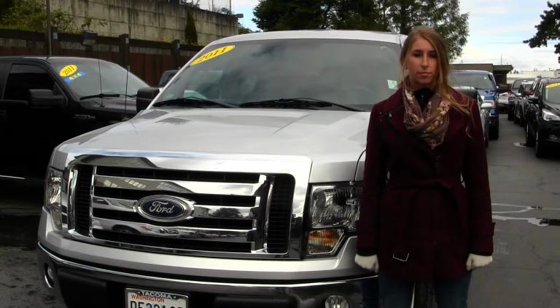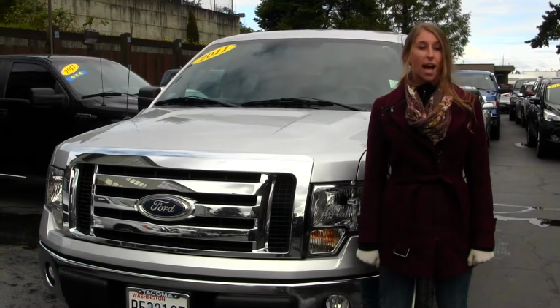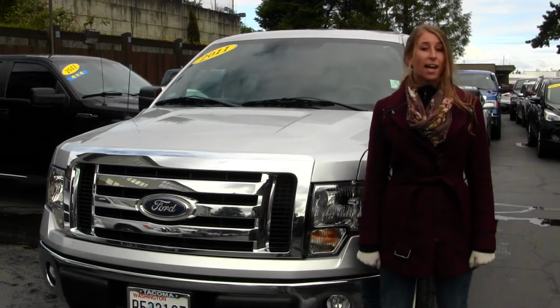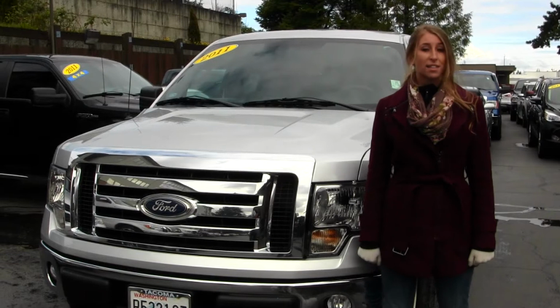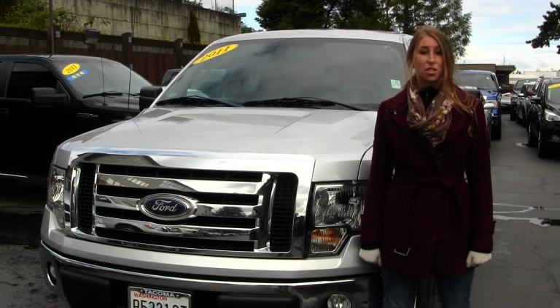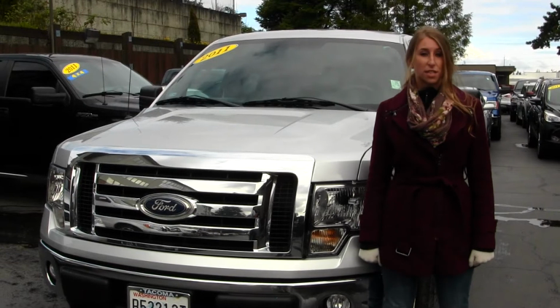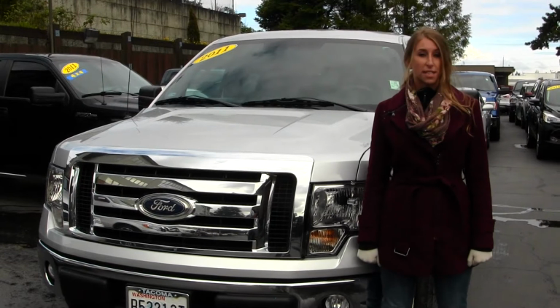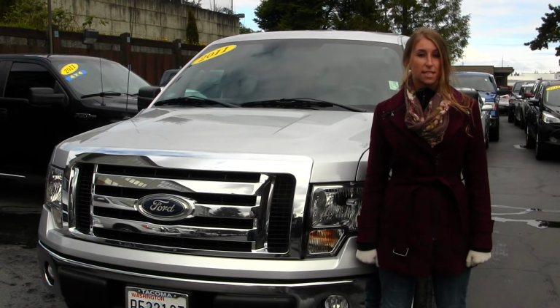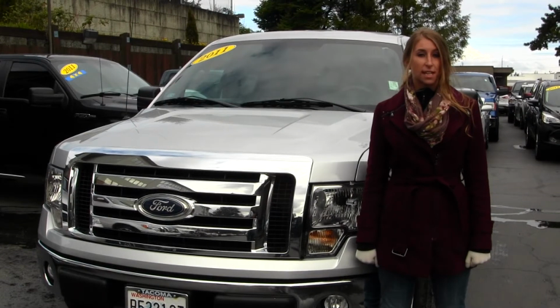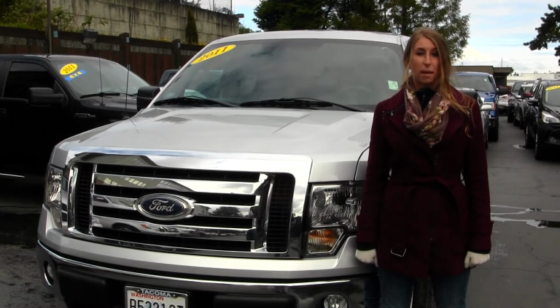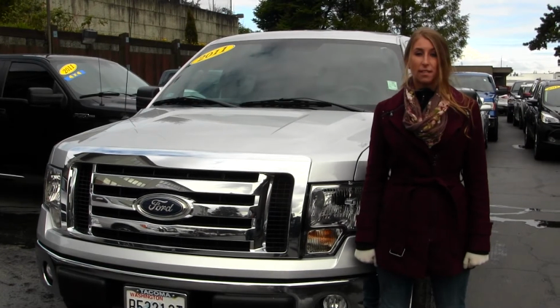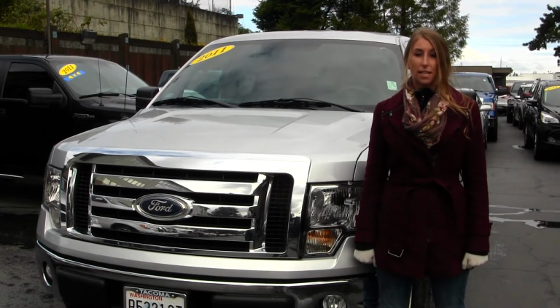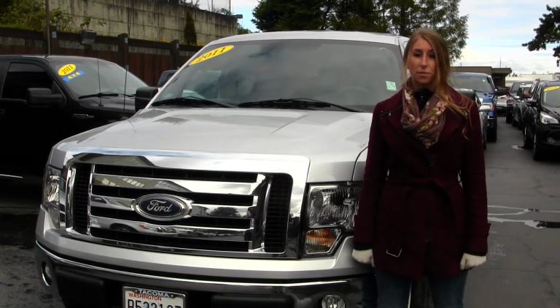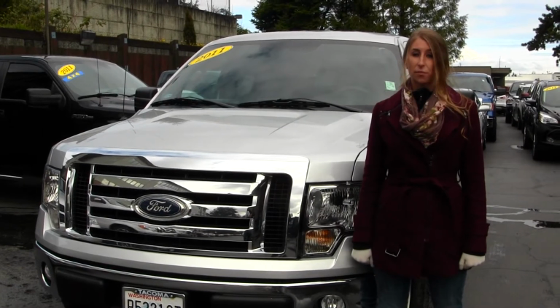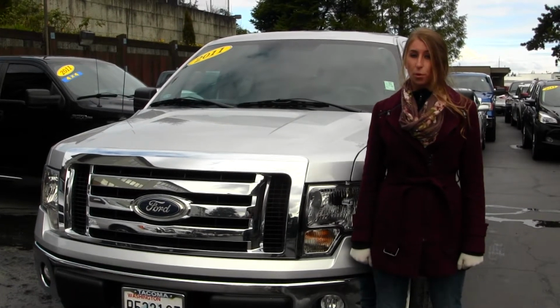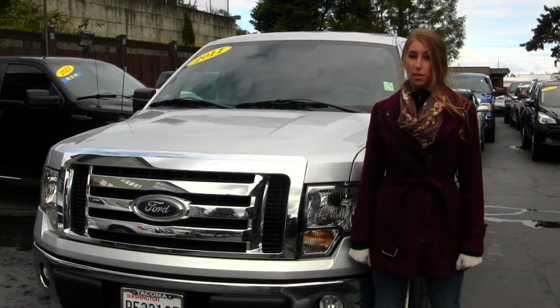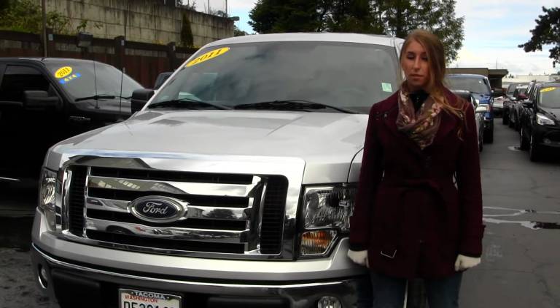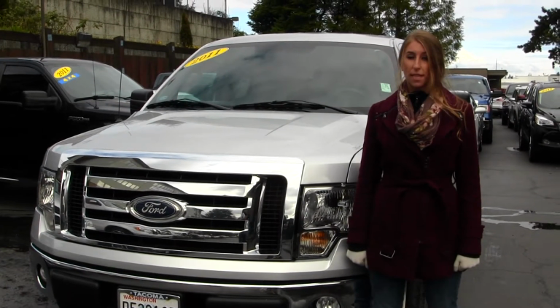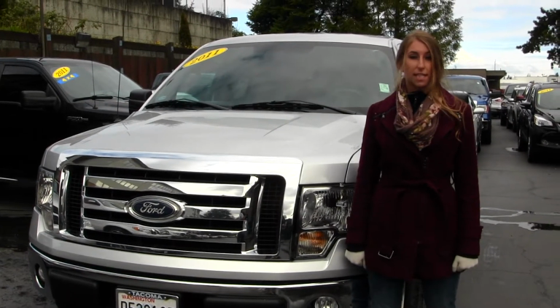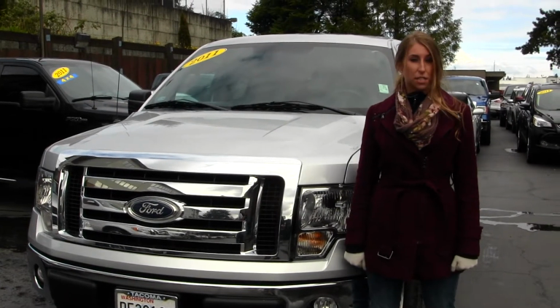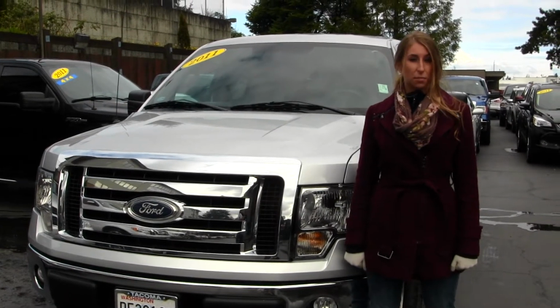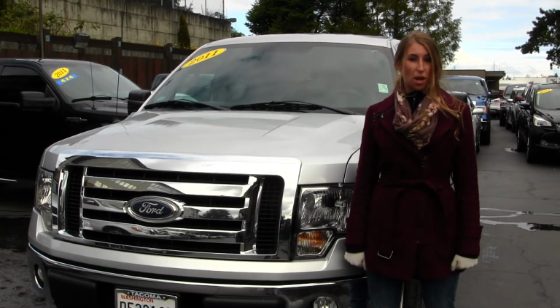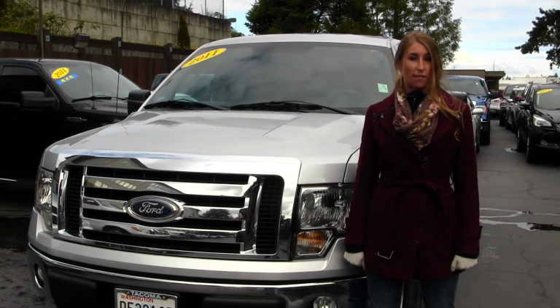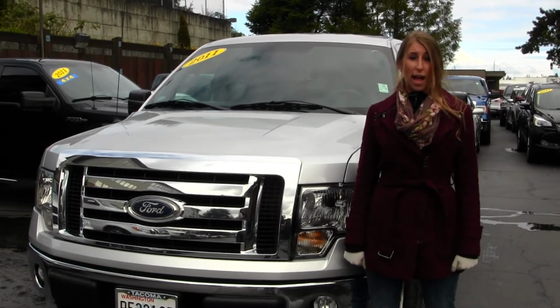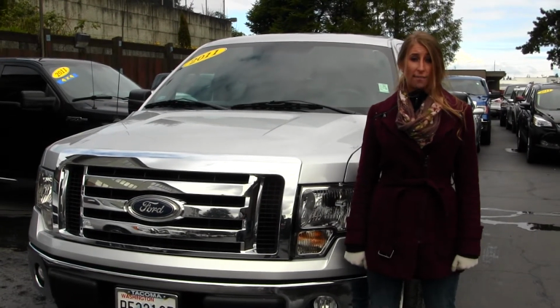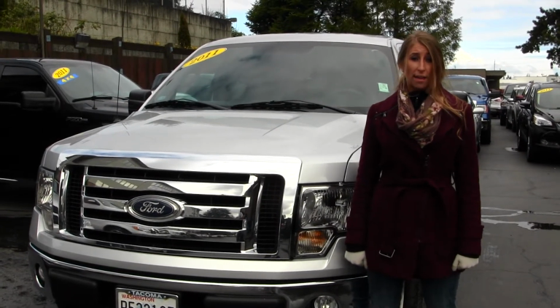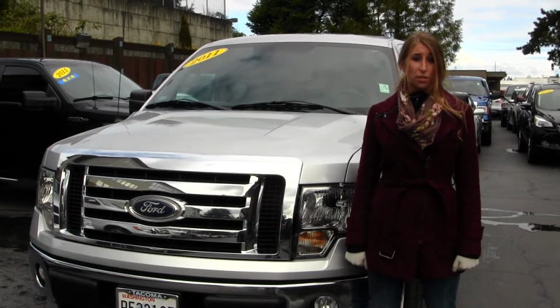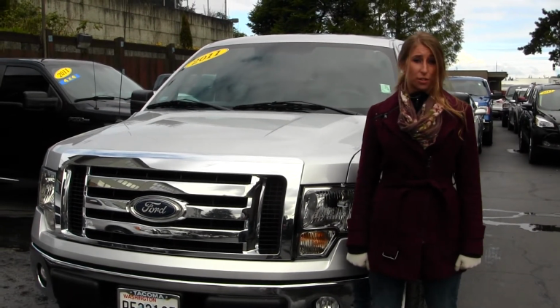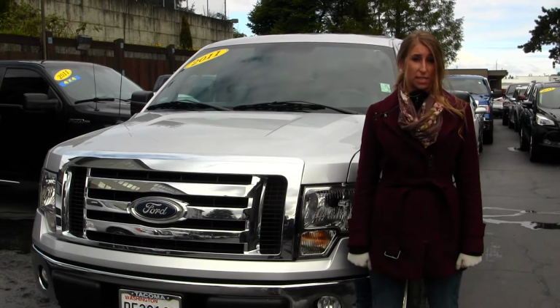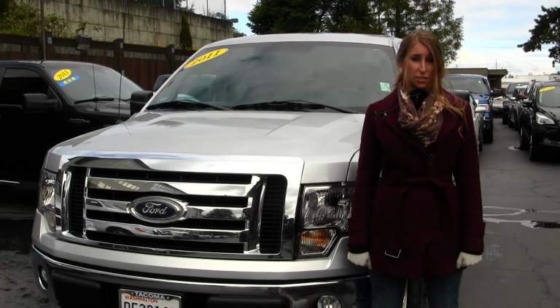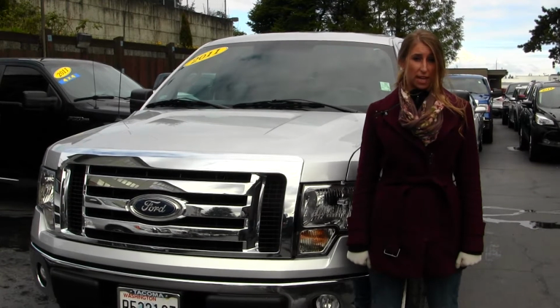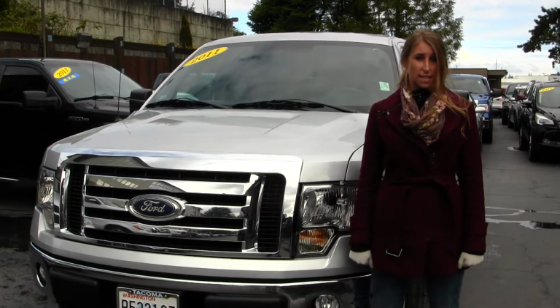Hi, this is Chelsea. Today I'm at Titus 14, located in Tacoma, off I-5 and 38th Street.